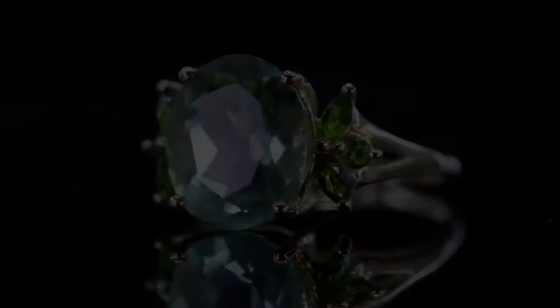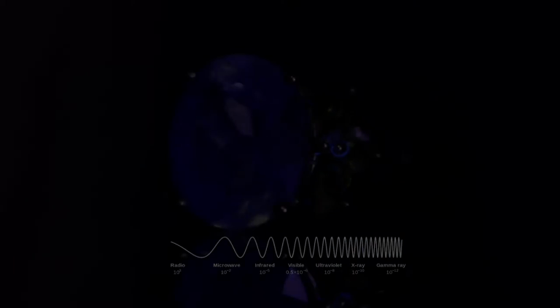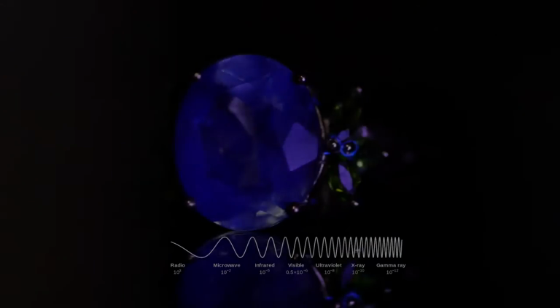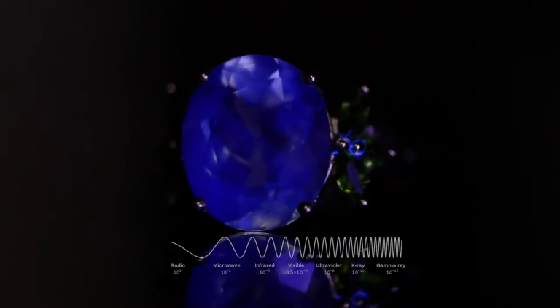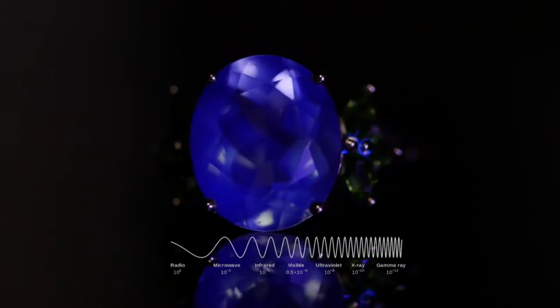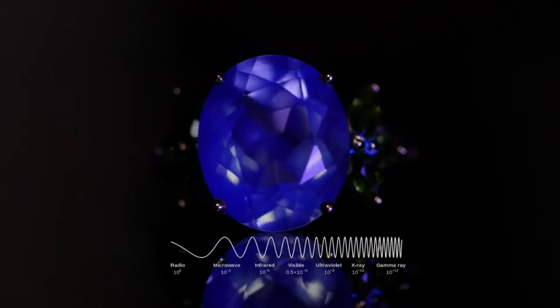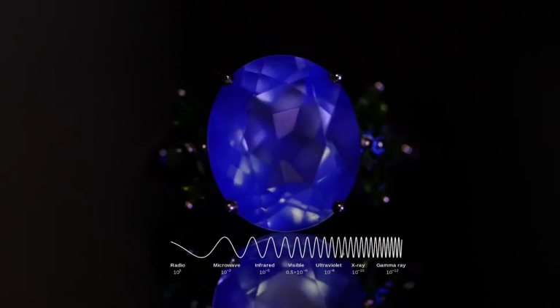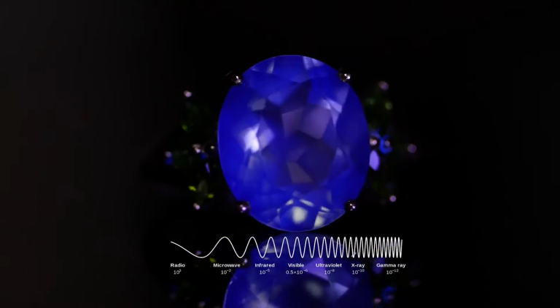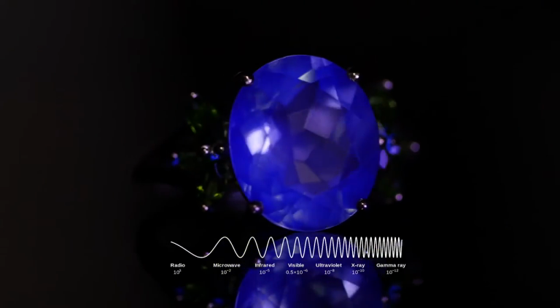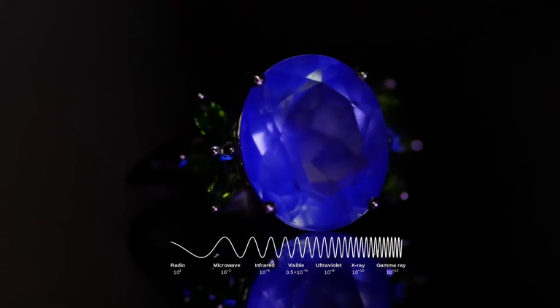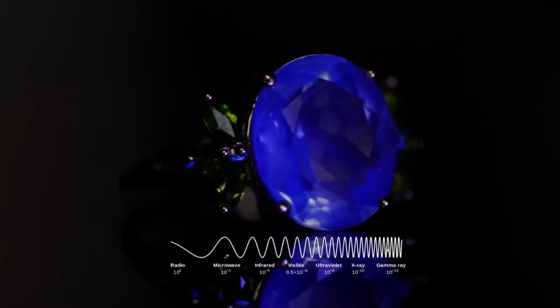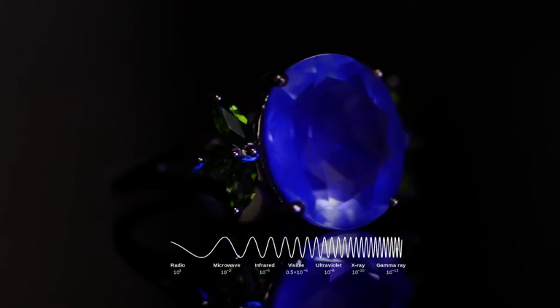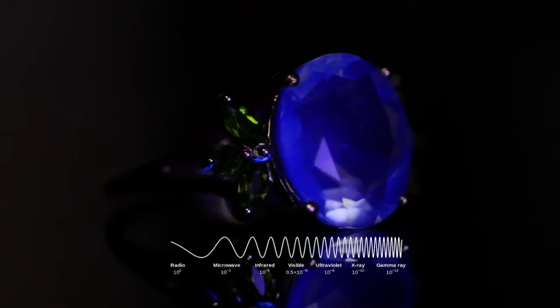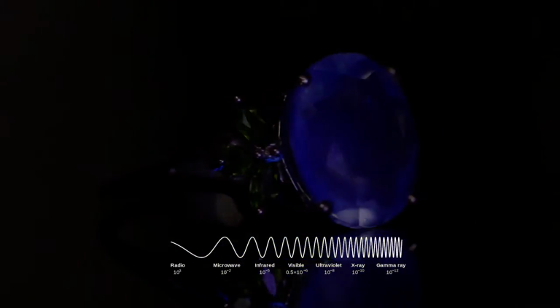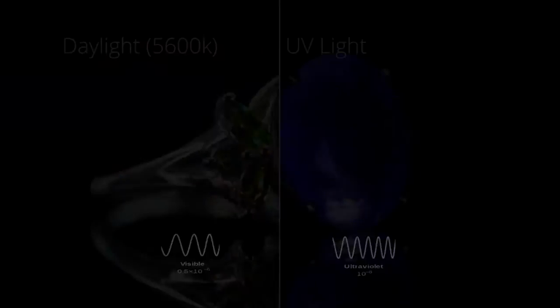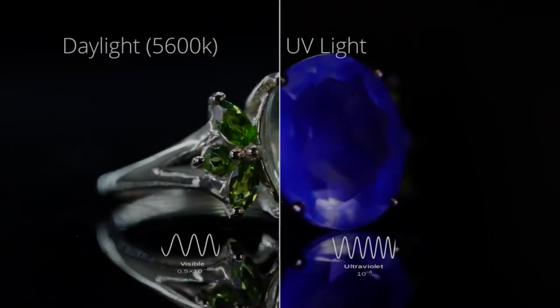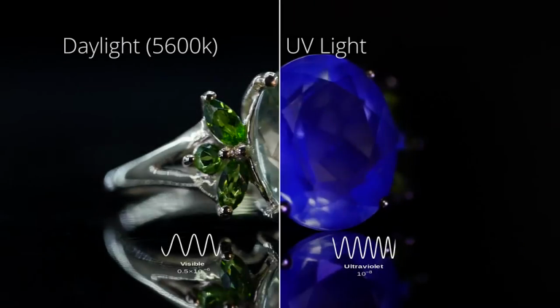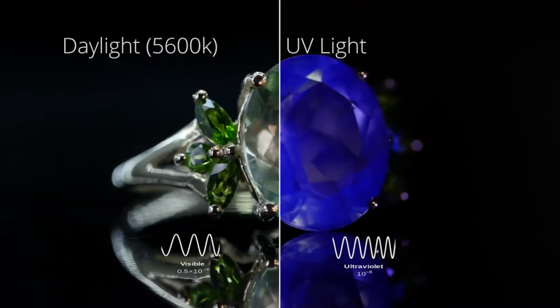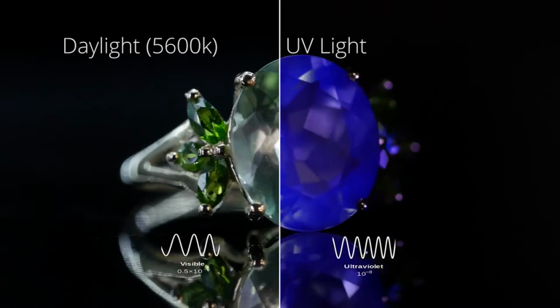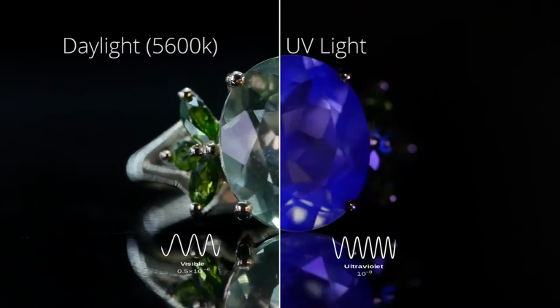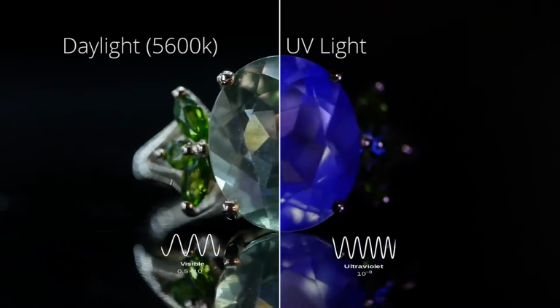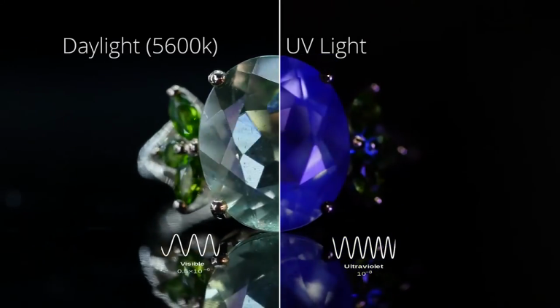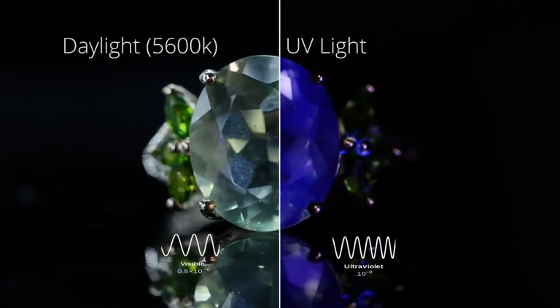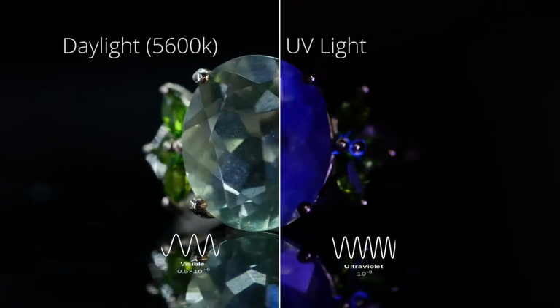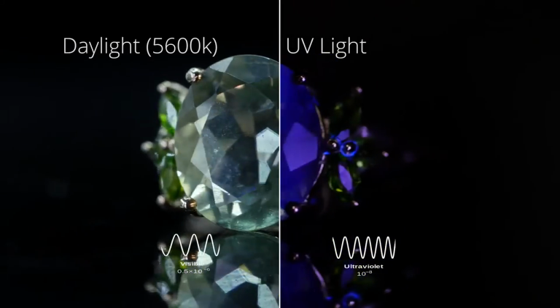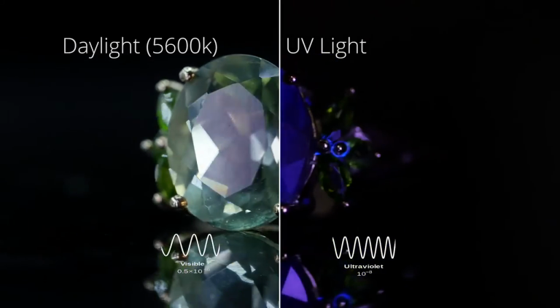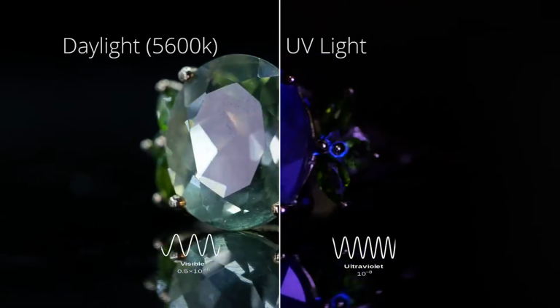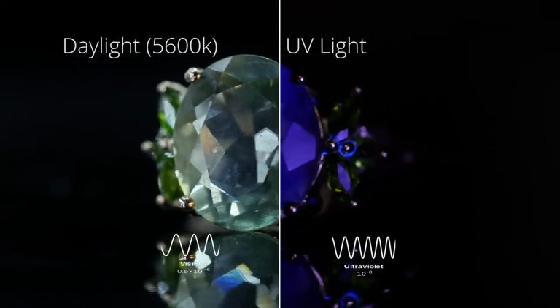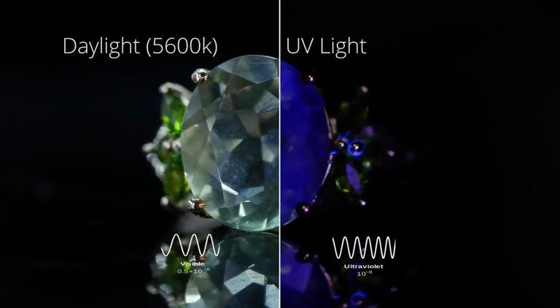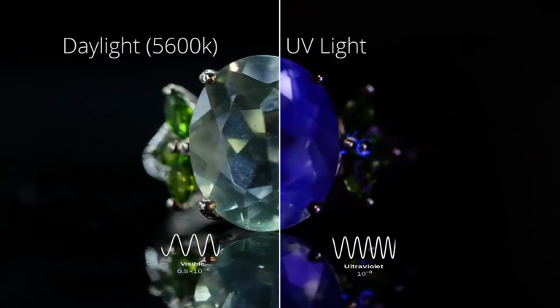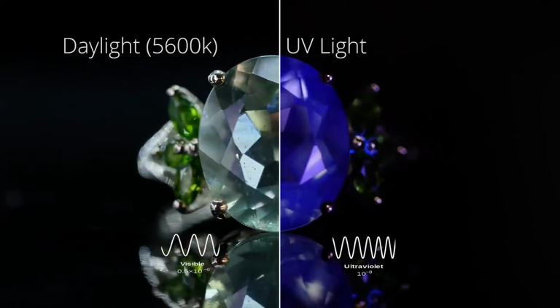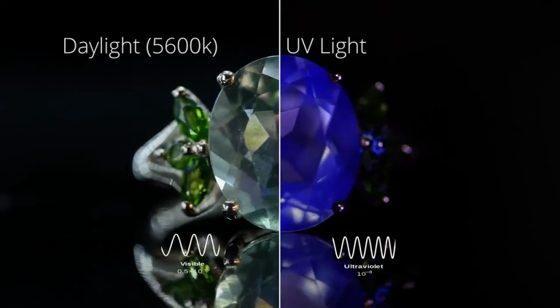Visible light is broken down into the colors of the rainbow. However, ultraviolet light has shorter wavelengths which the human eye is unable to see.